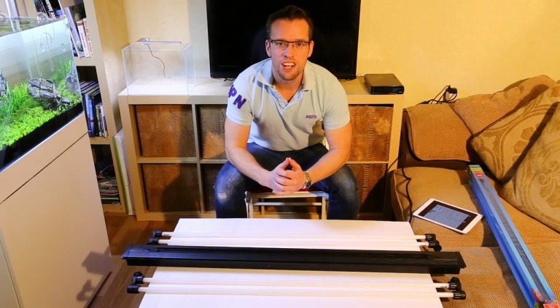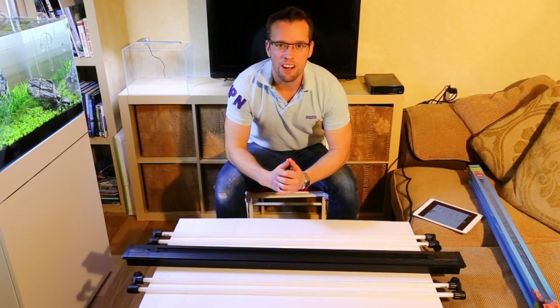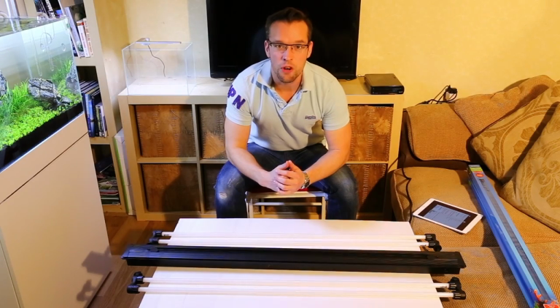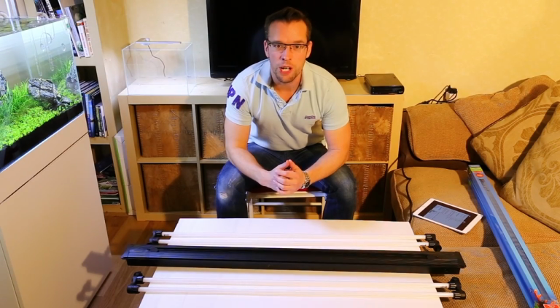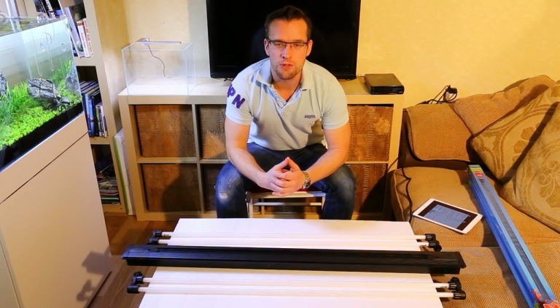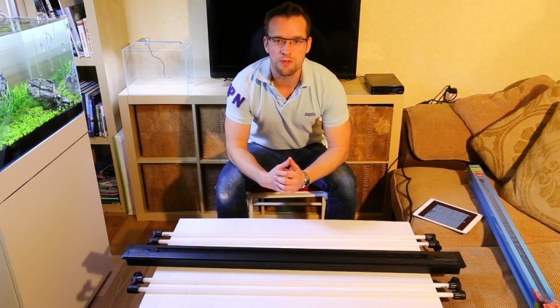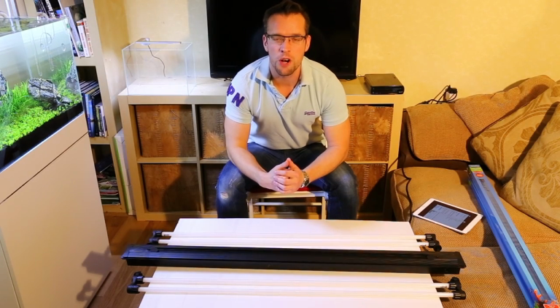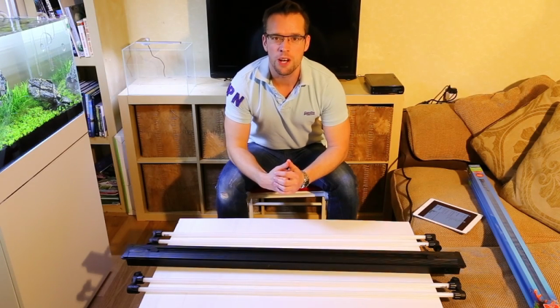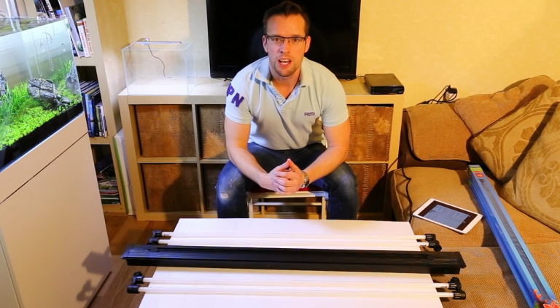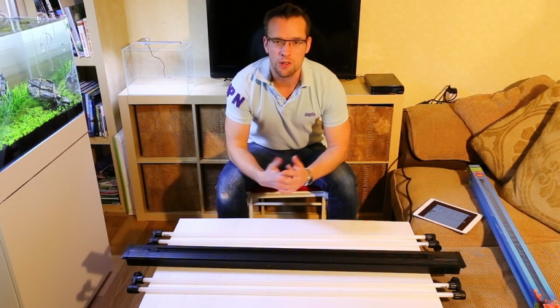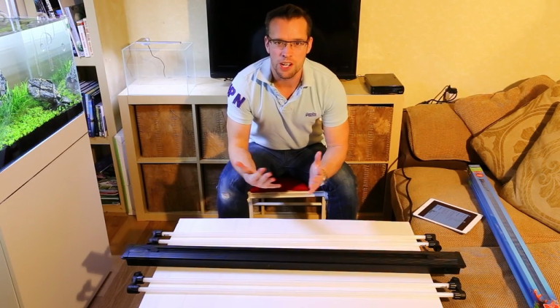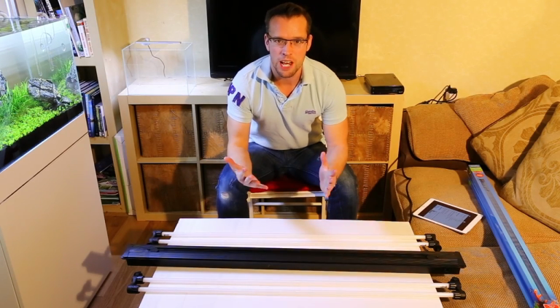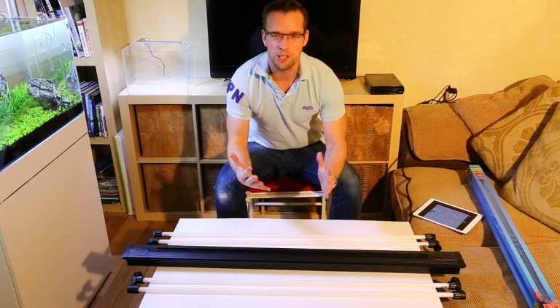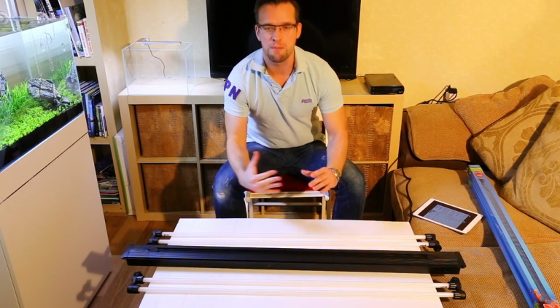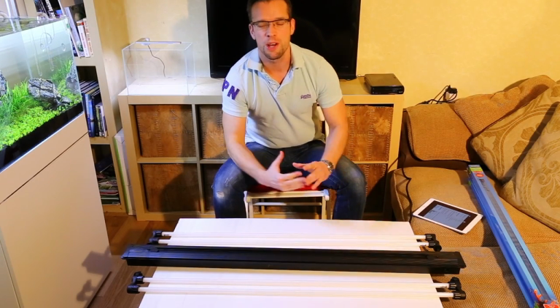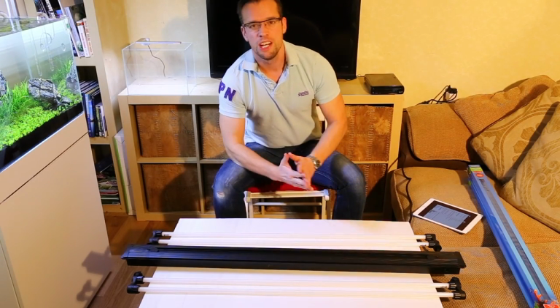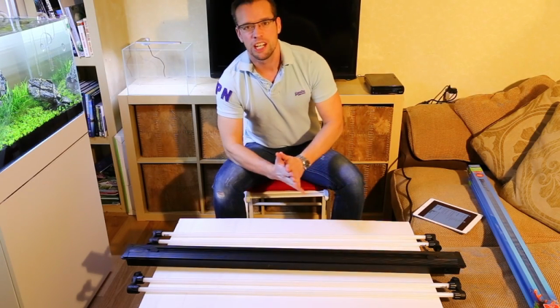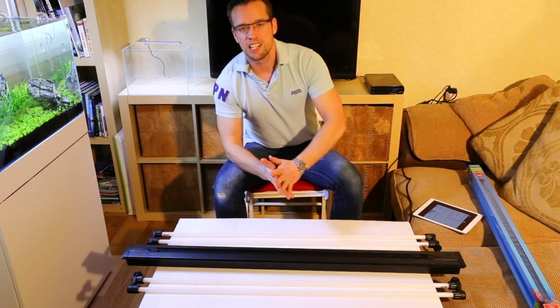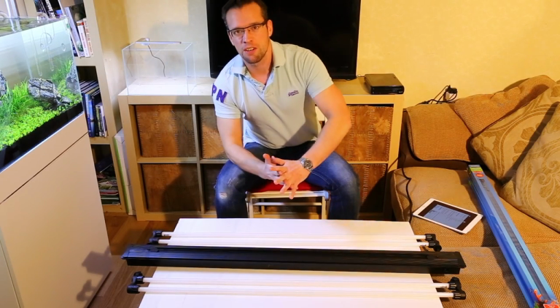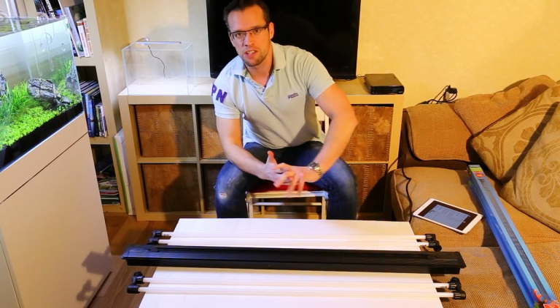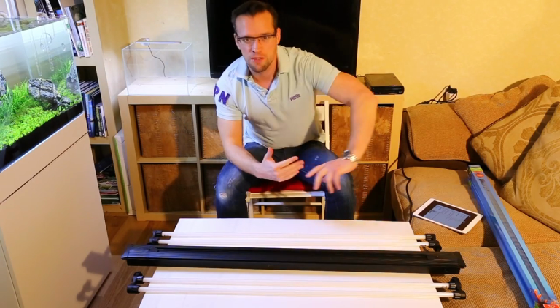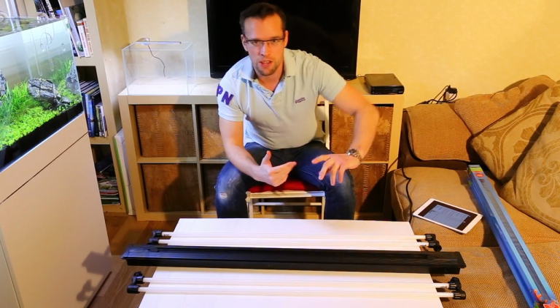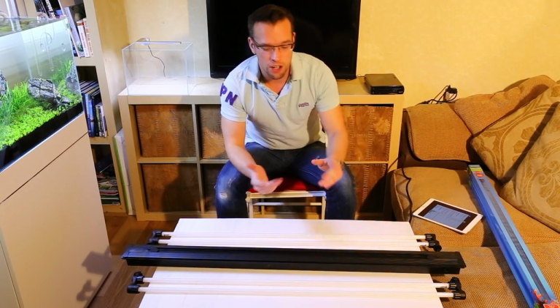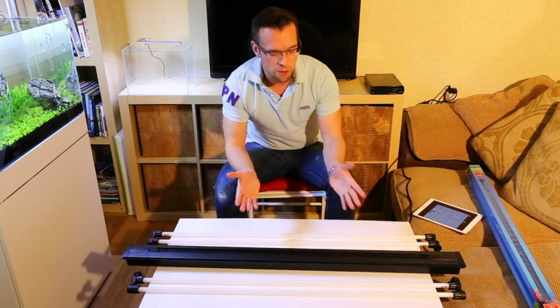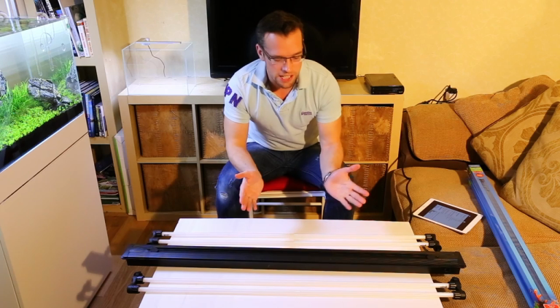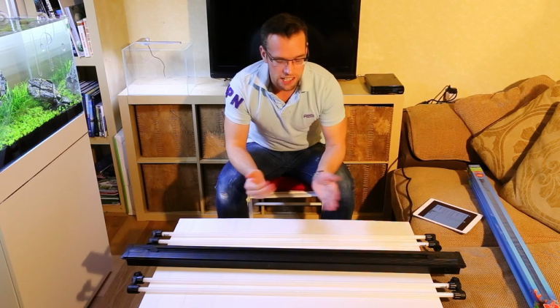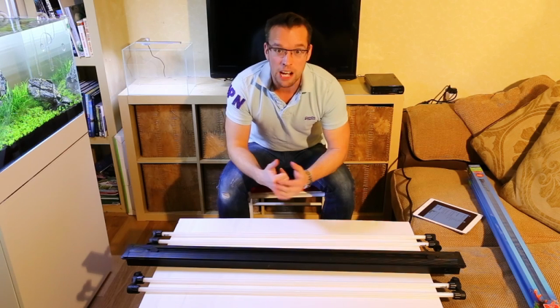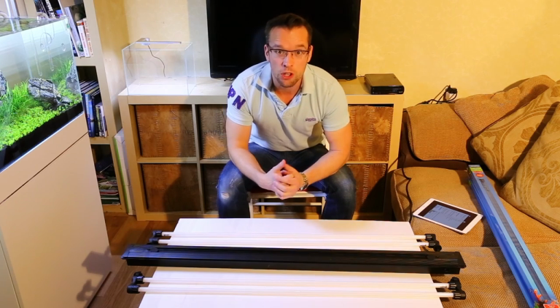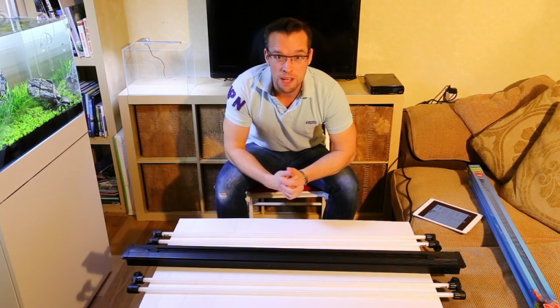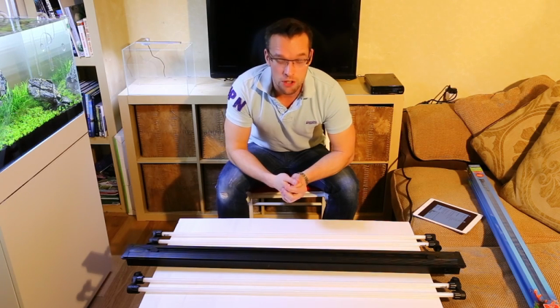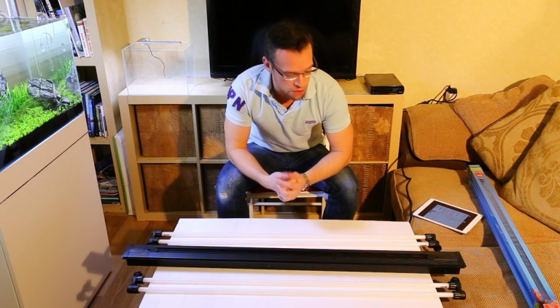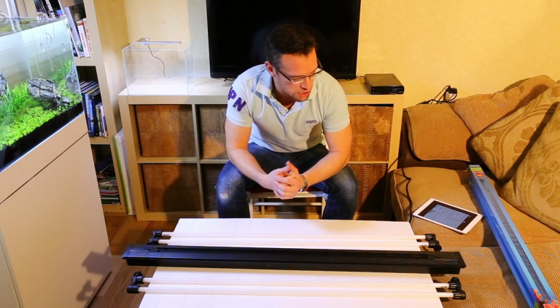Hi everyone, my name is George Farmer, also known as The Aquascaper, and today I'm going to review the Iquatics Aqualumi Universal.